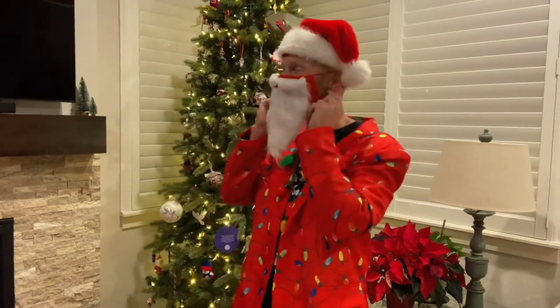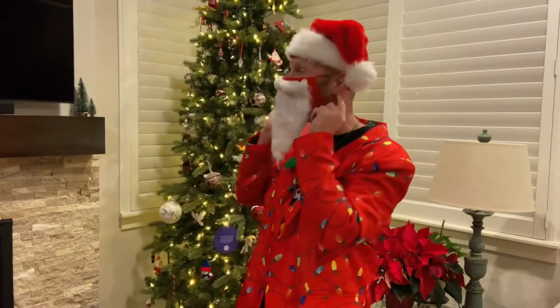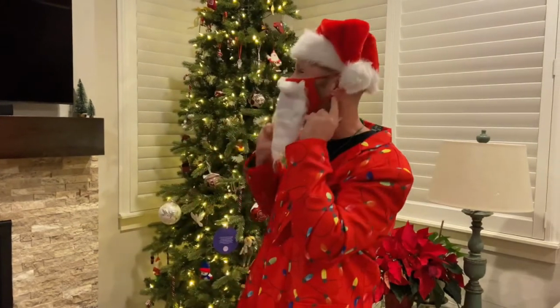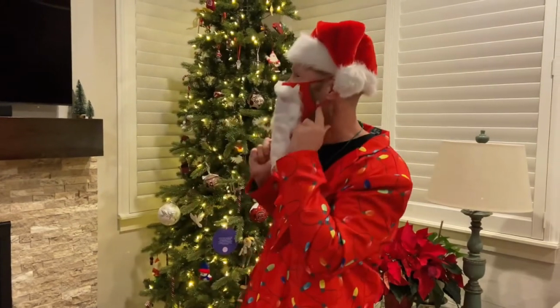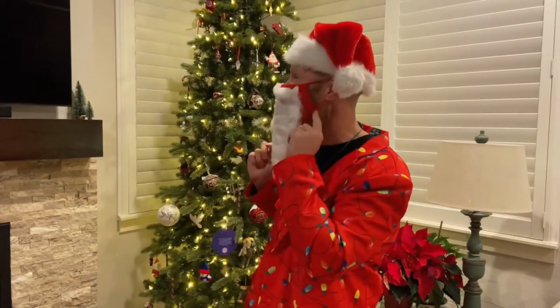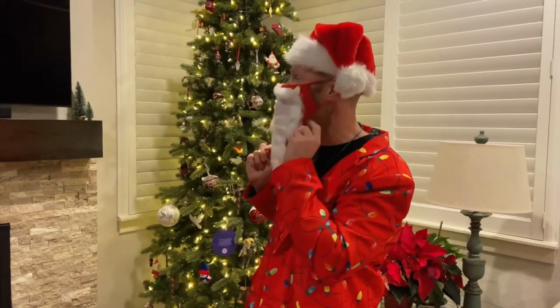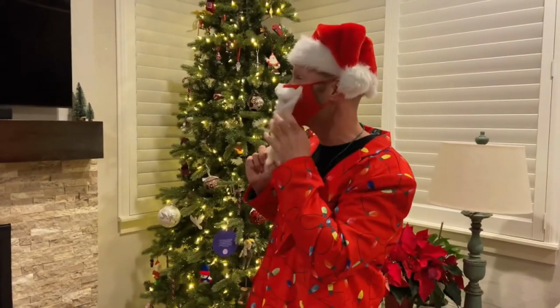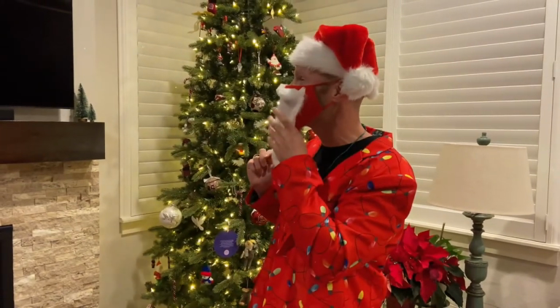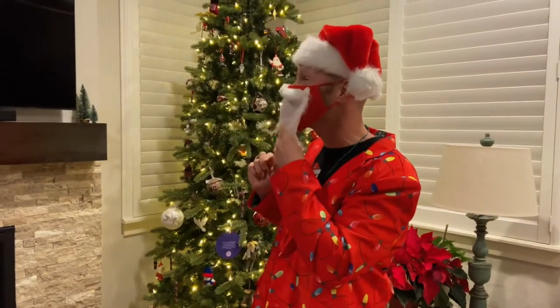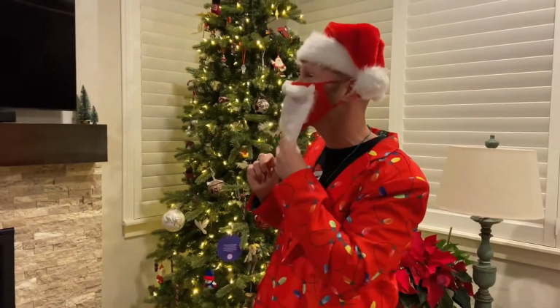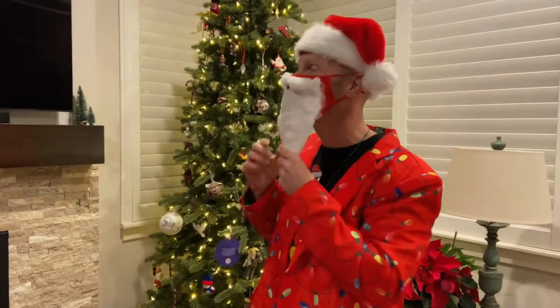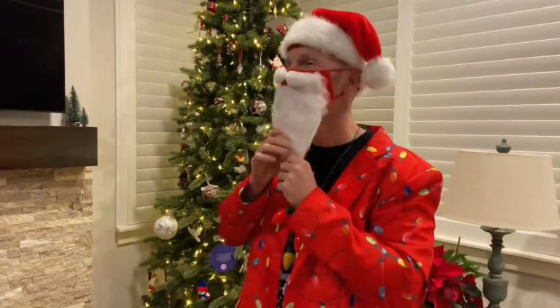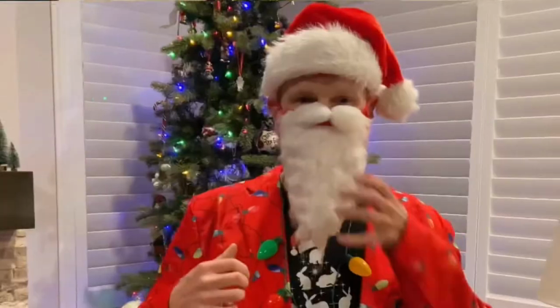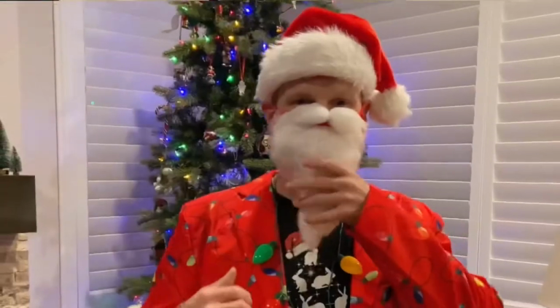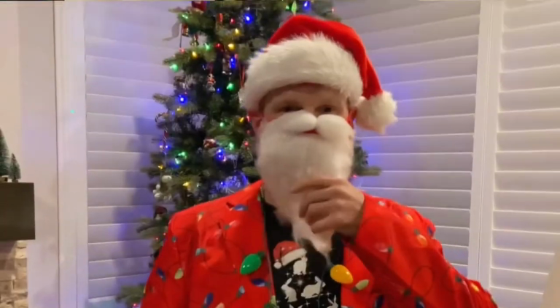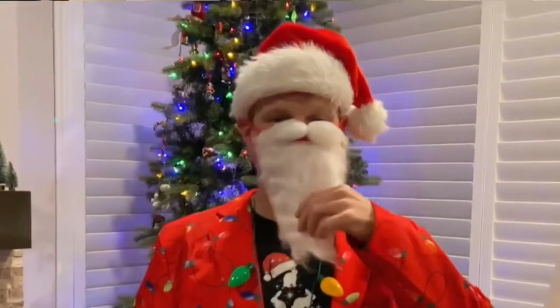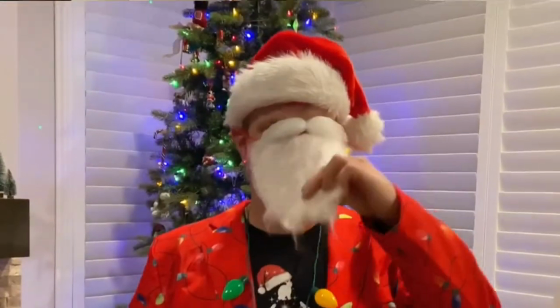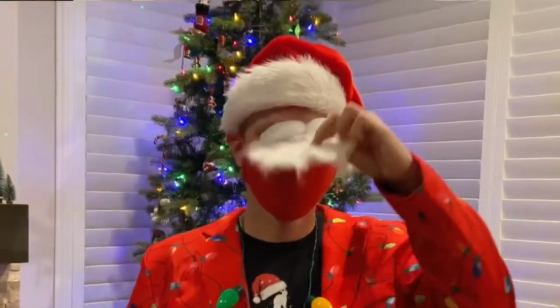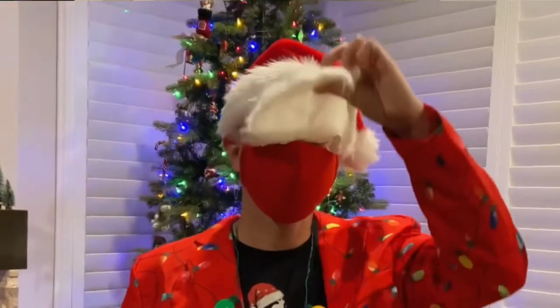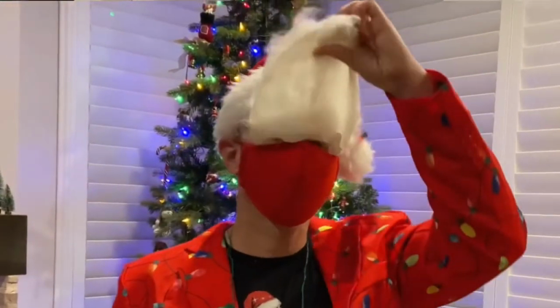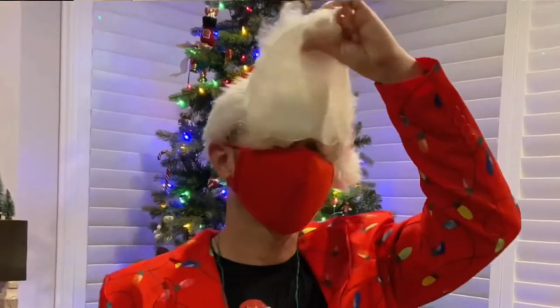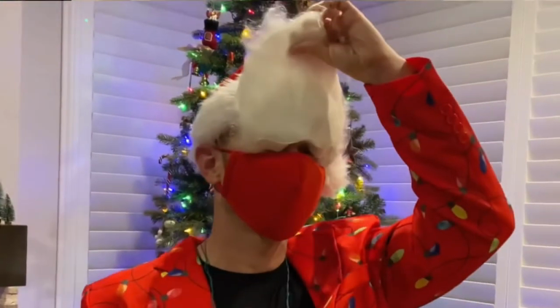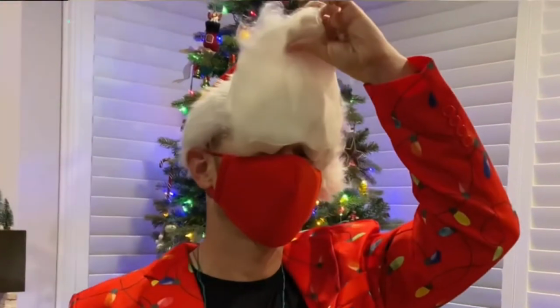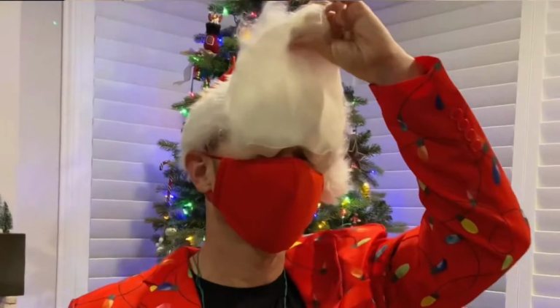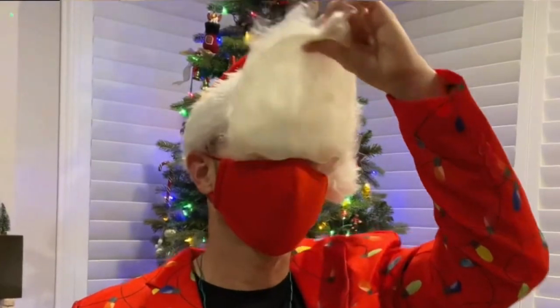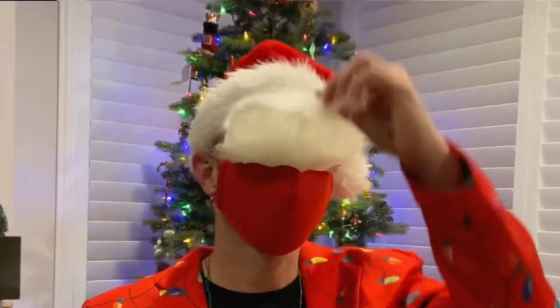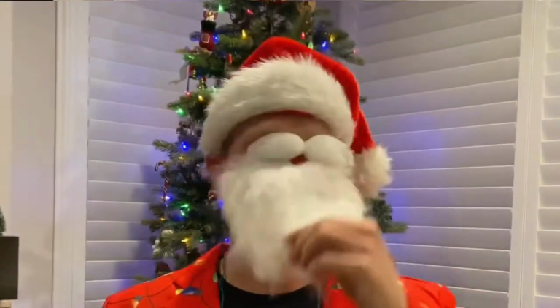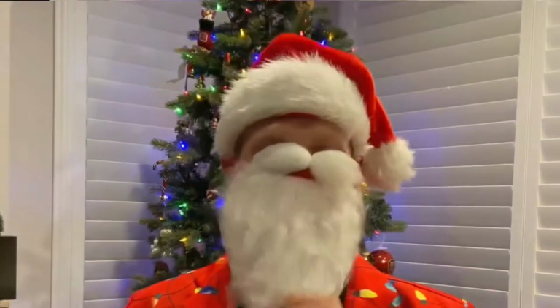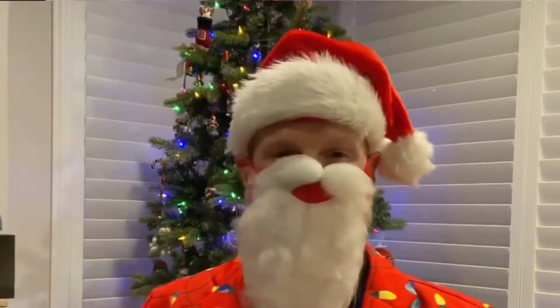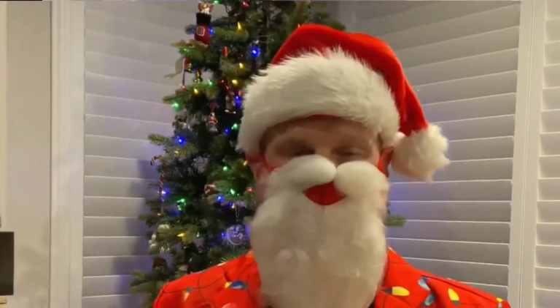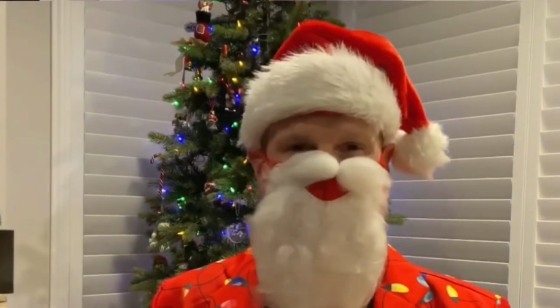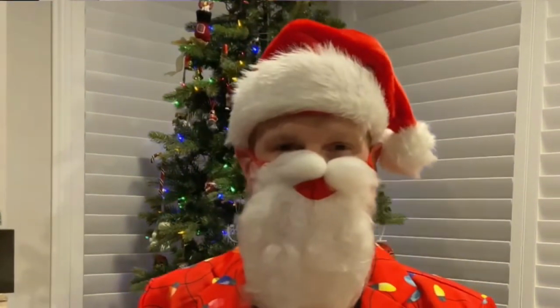Got adjustable ear straps on here and it really helps bring out my outfit a lot more than the other one. Don't you think?